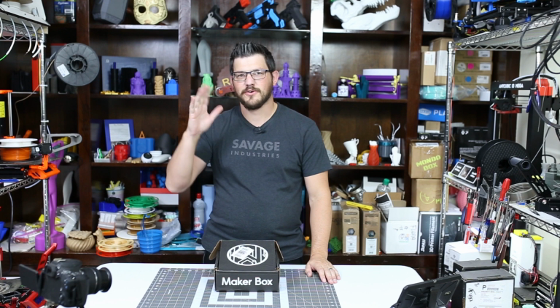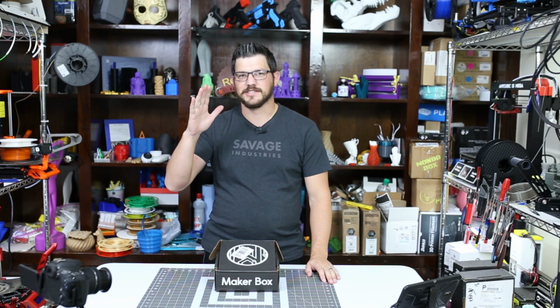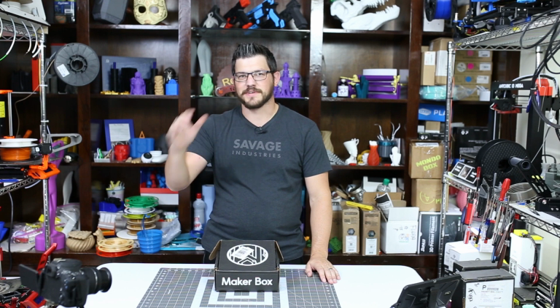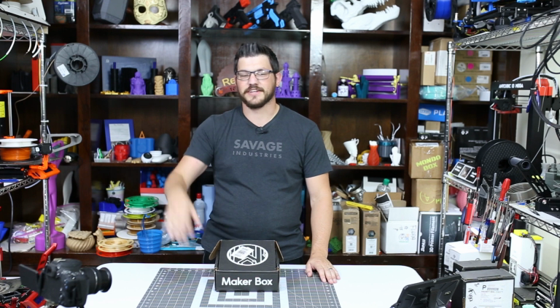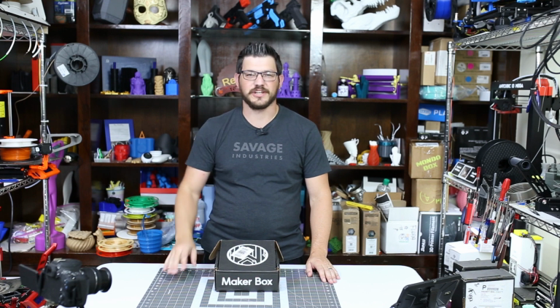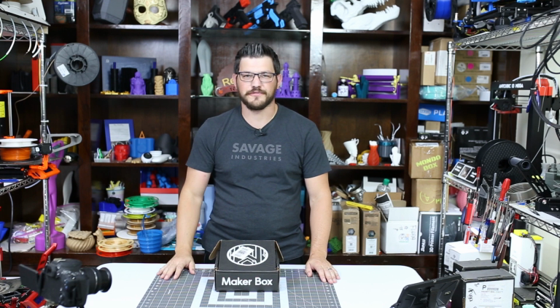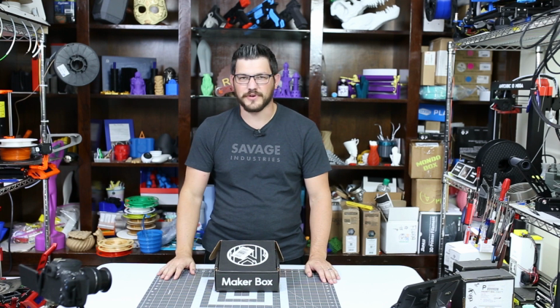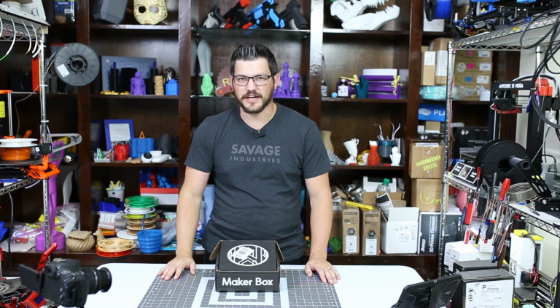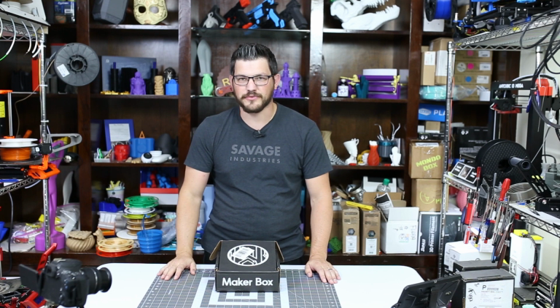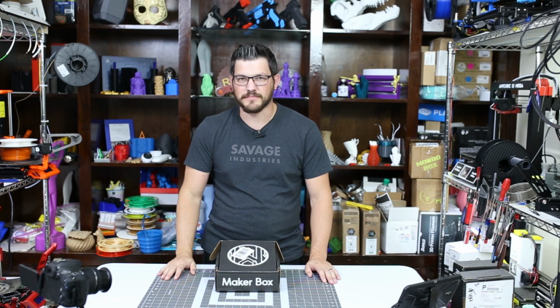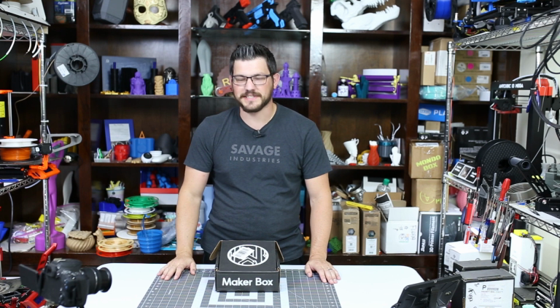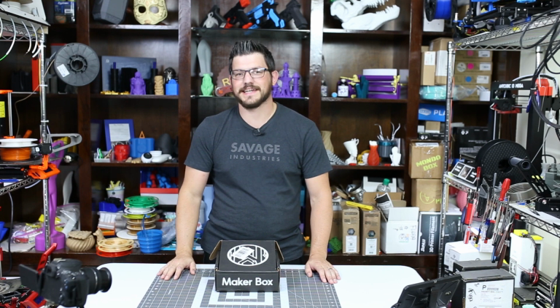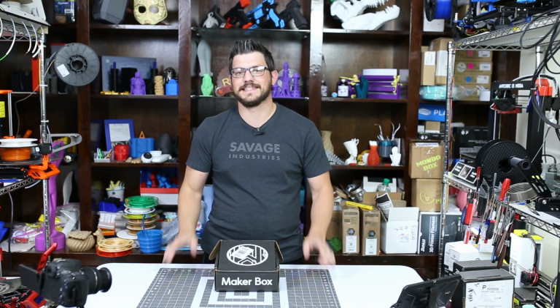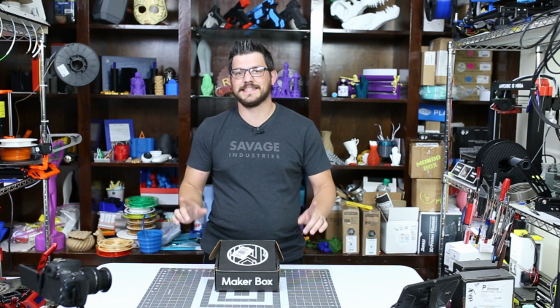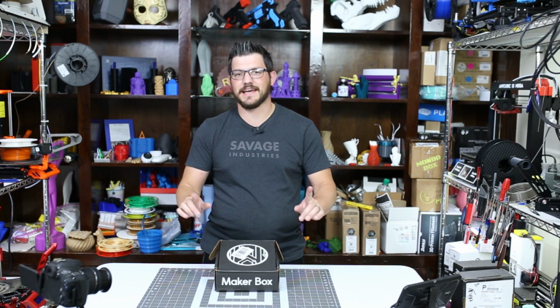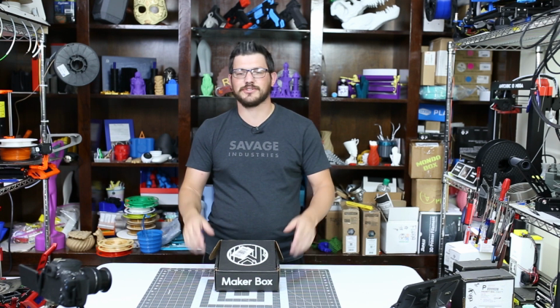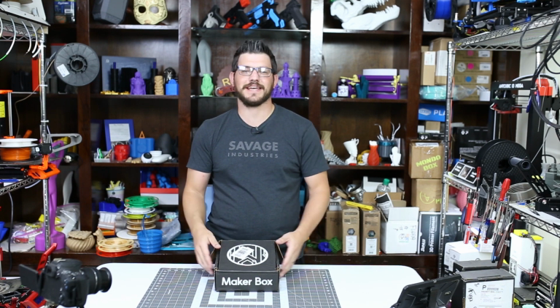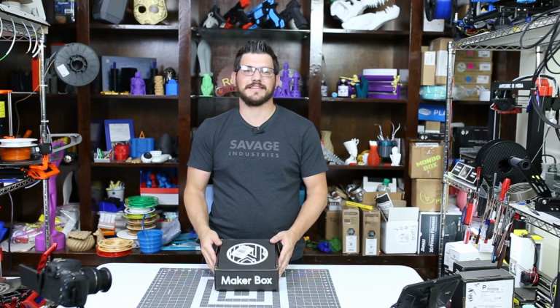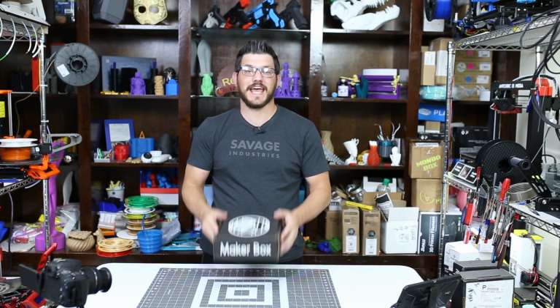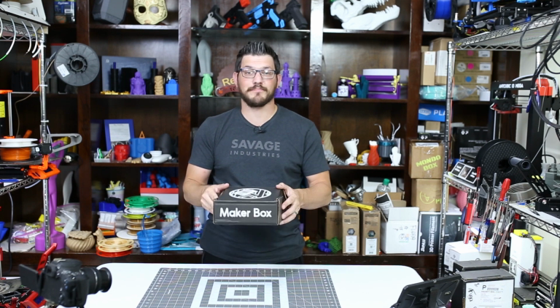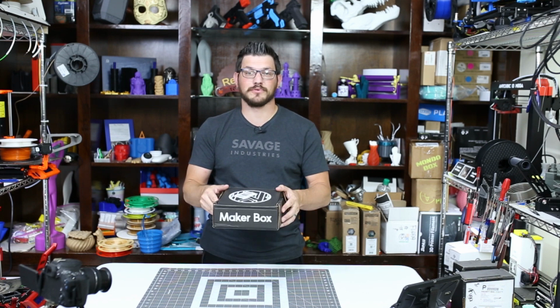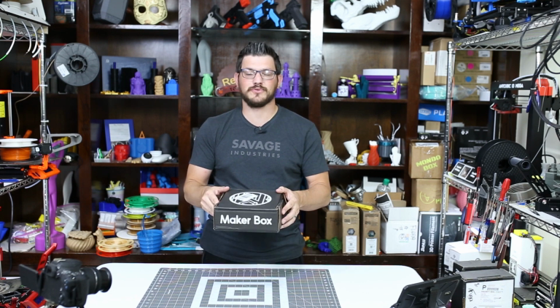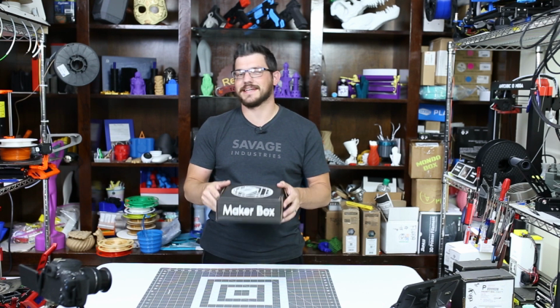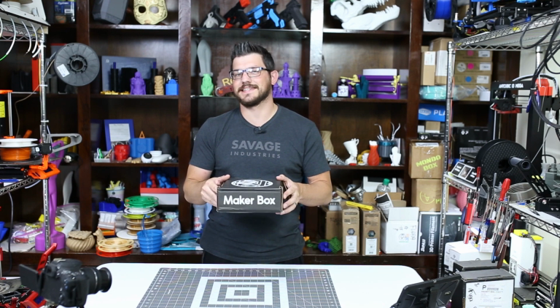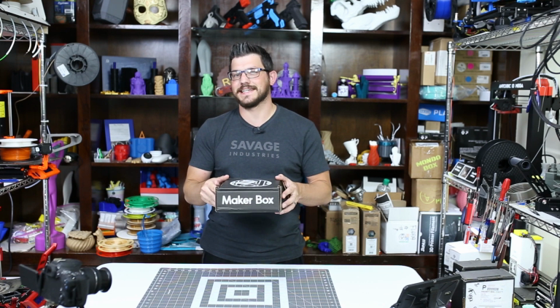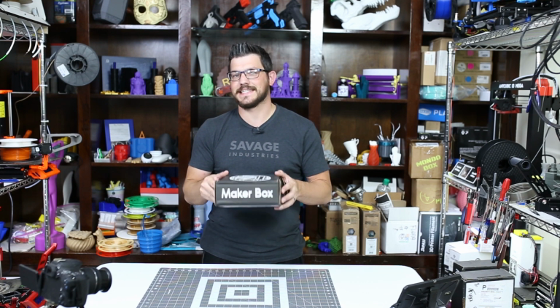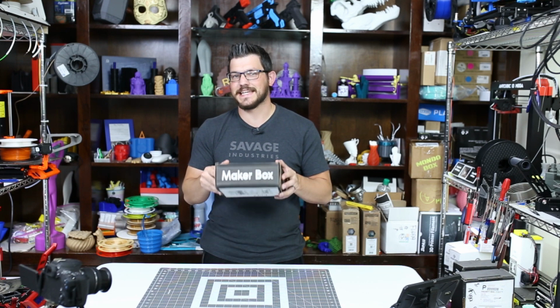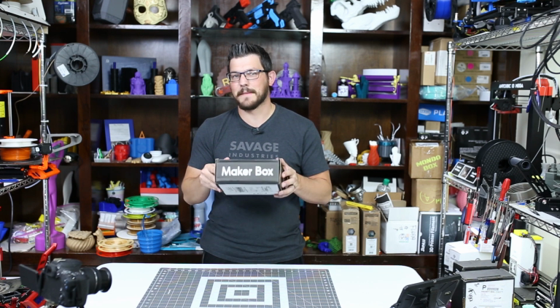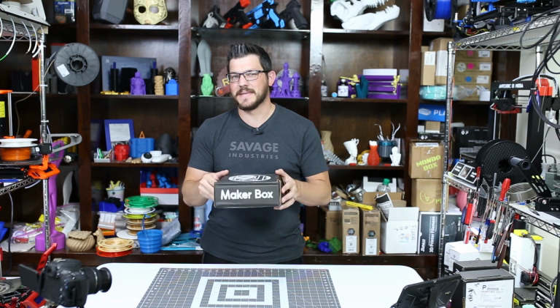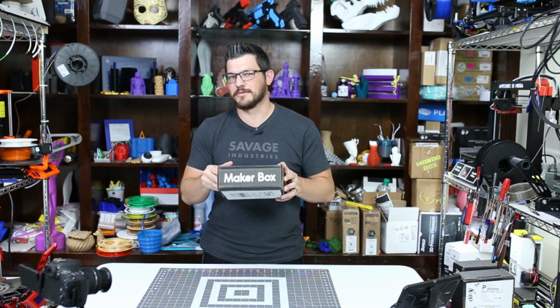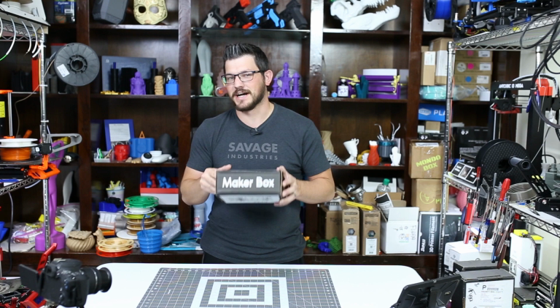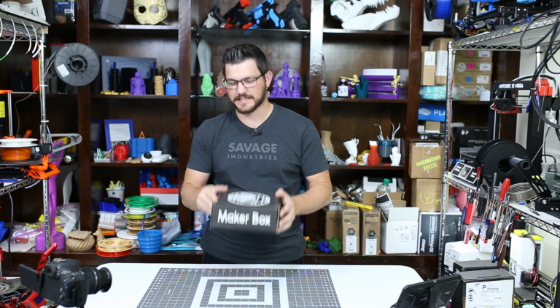What's up guys? Shane here with Fugadek 3D Printing and today we're checking out the April 2019 MakerBox.